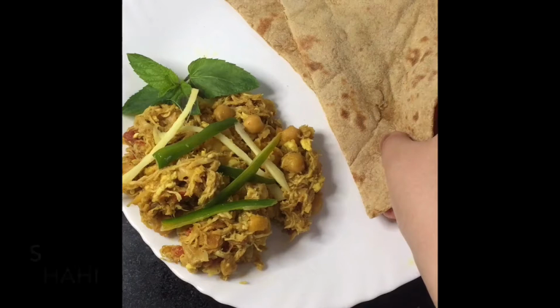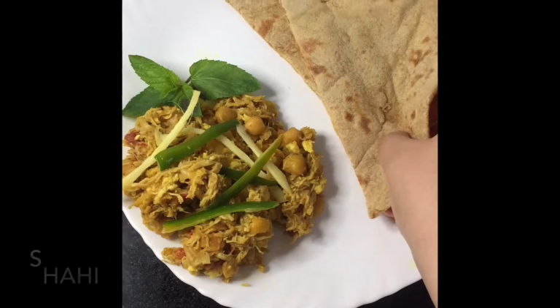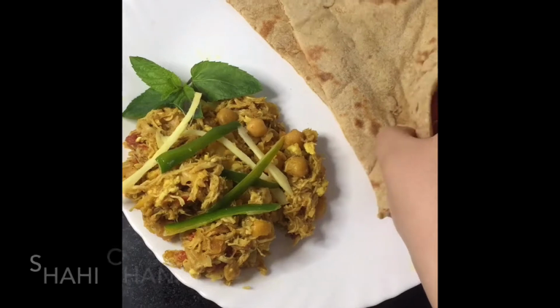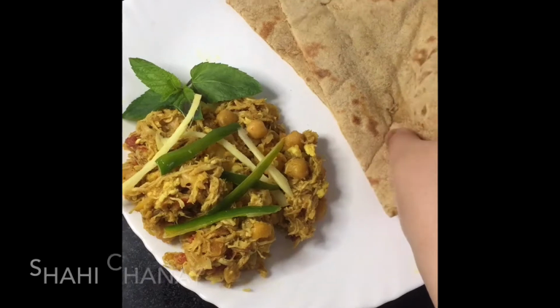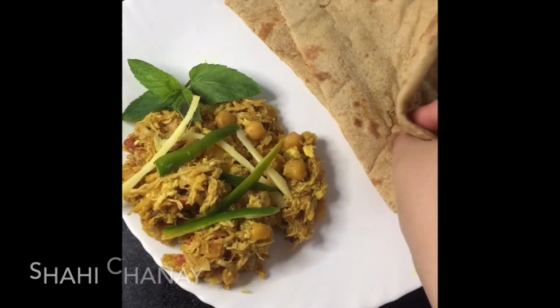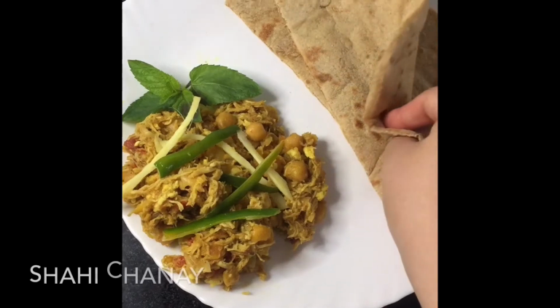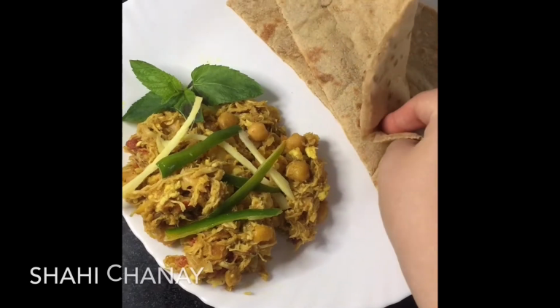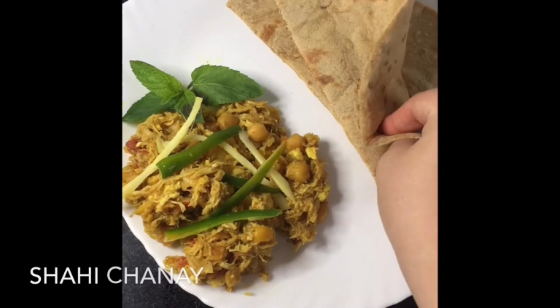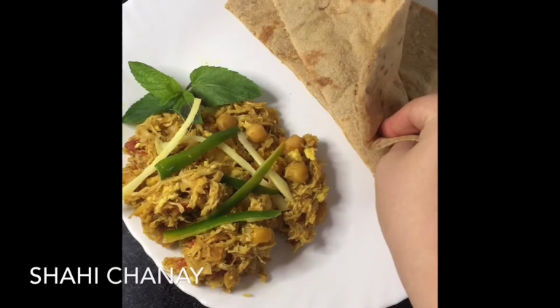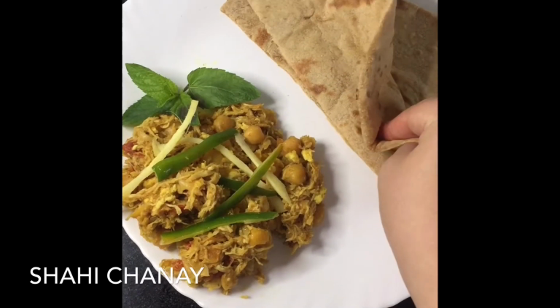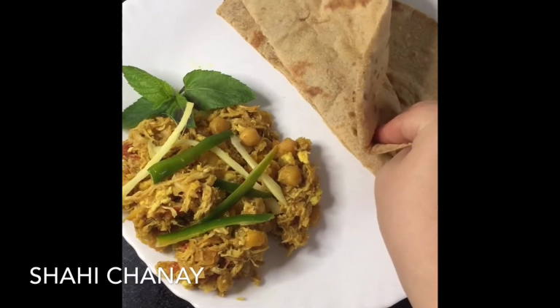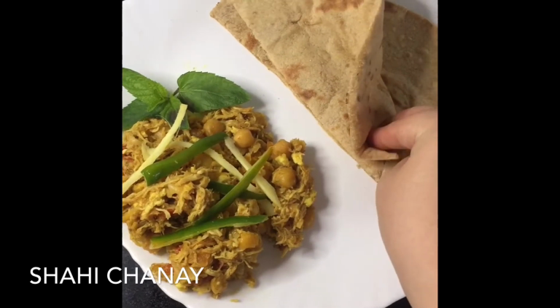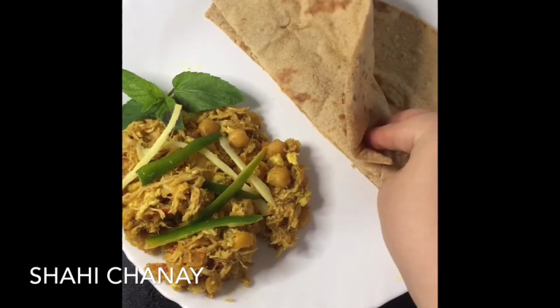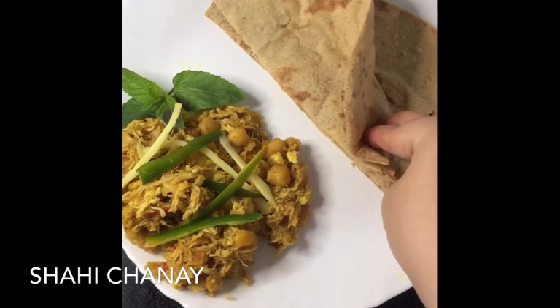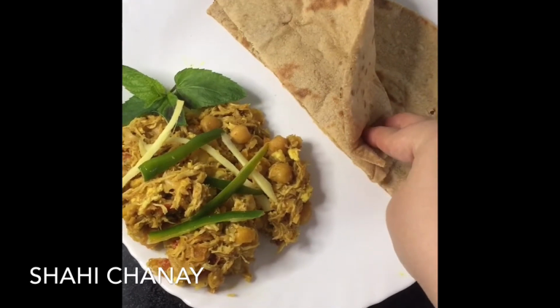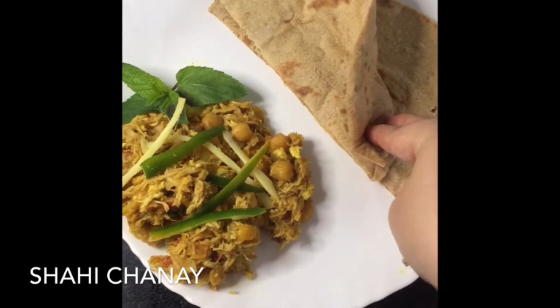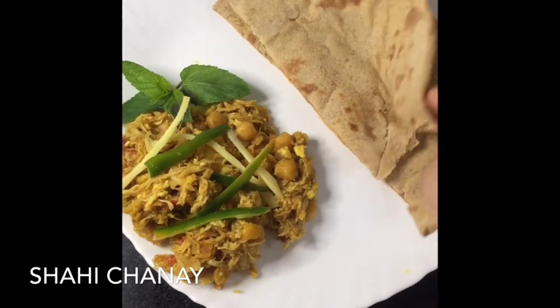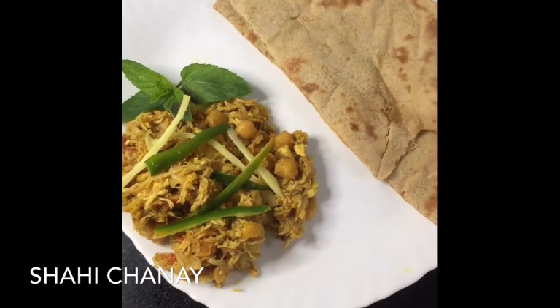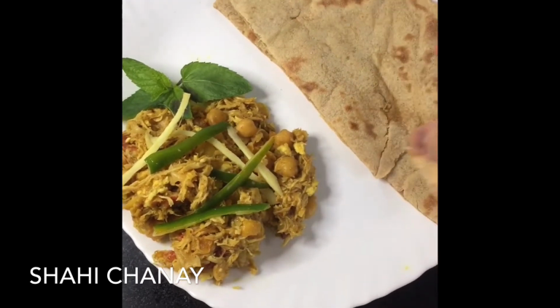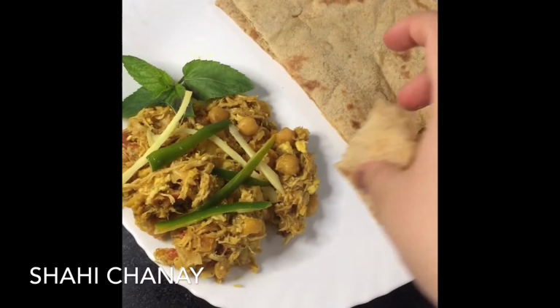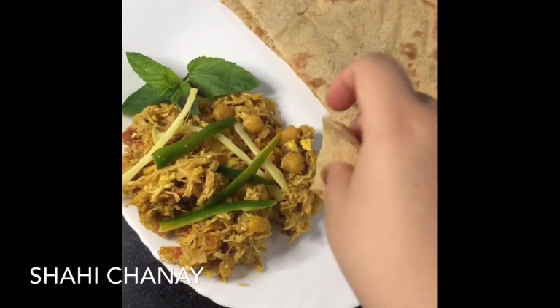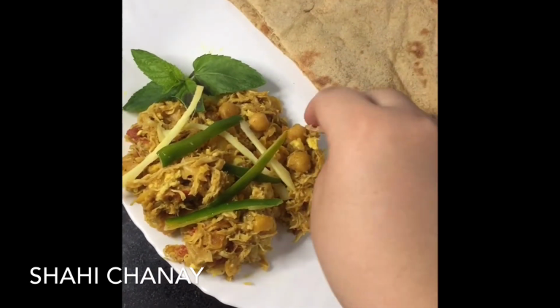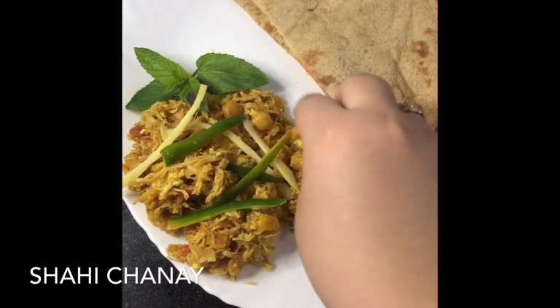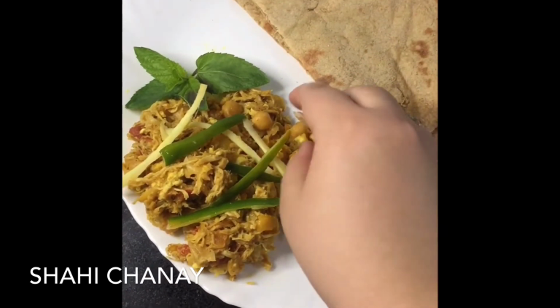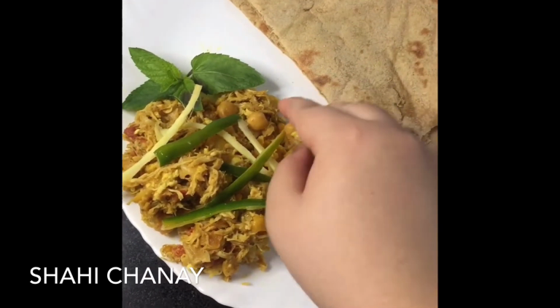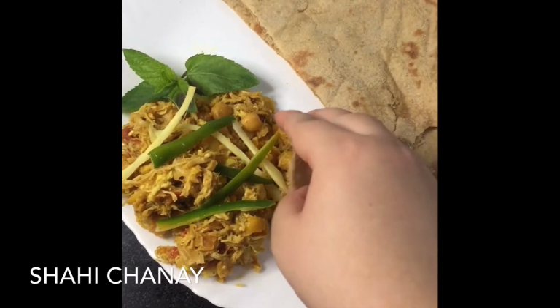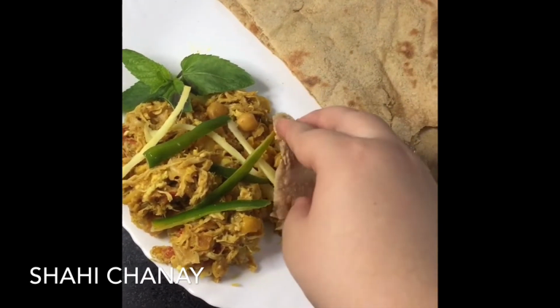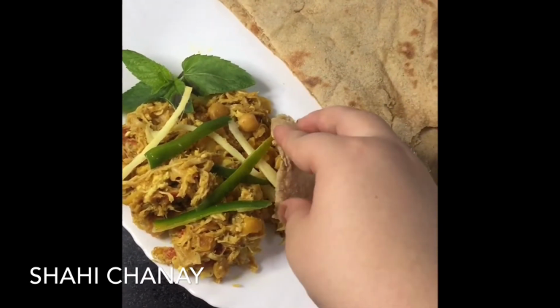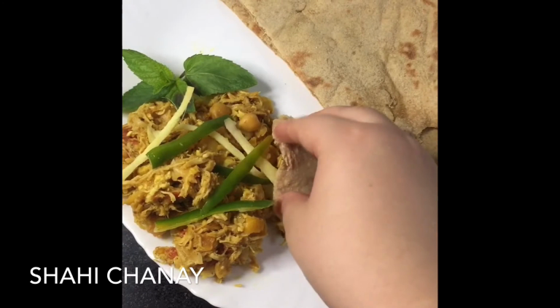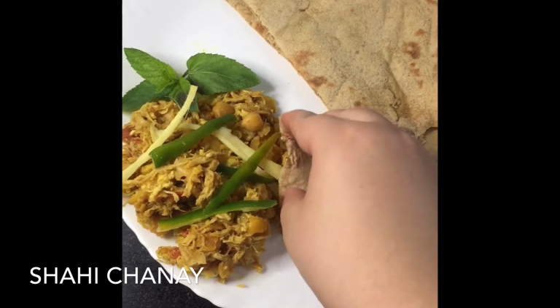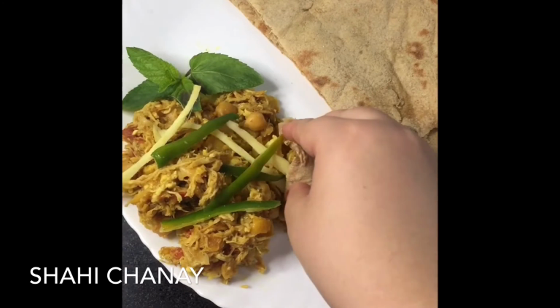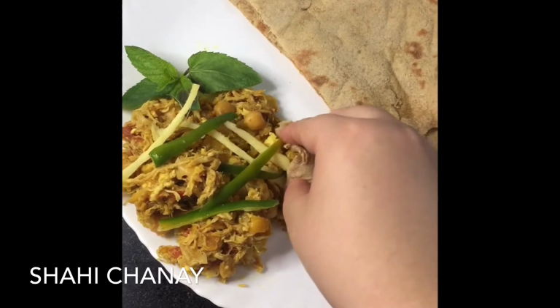Assalamu alaikum and welcome back guys. In today's video, we are making shai chane. So let's start.